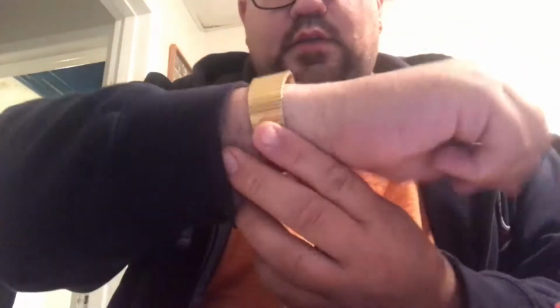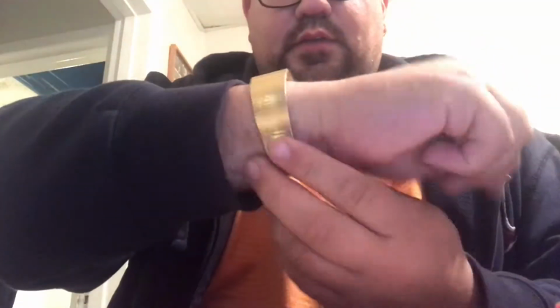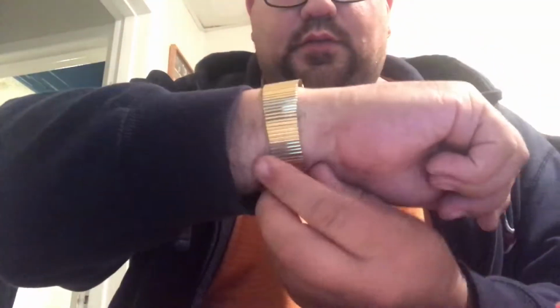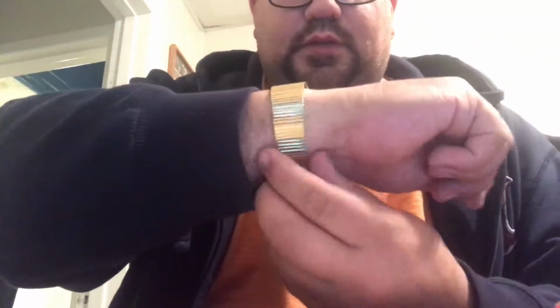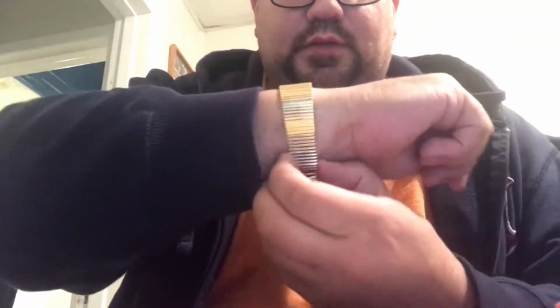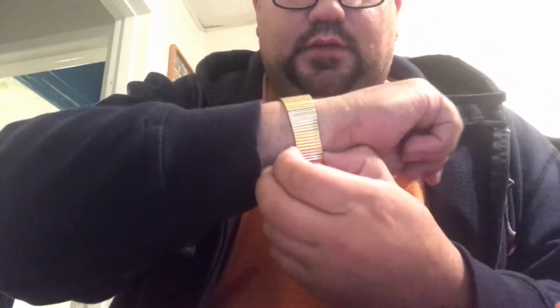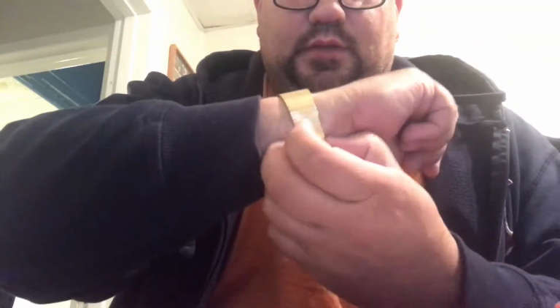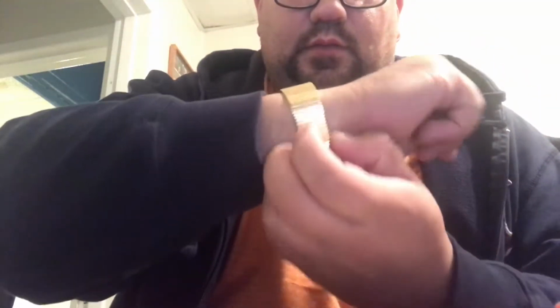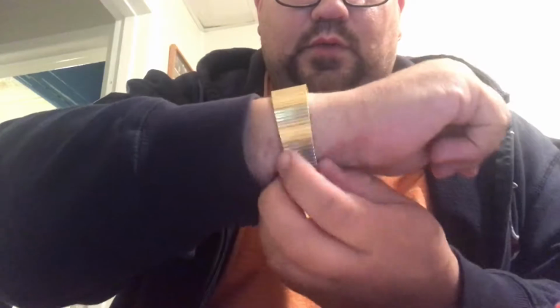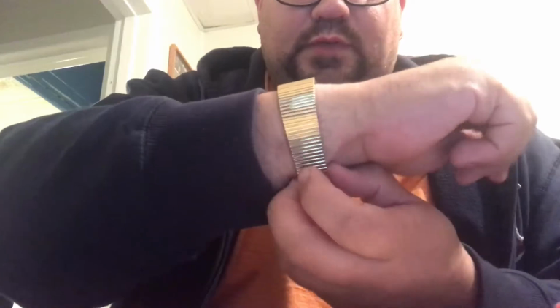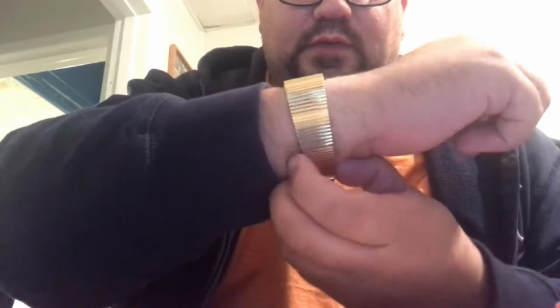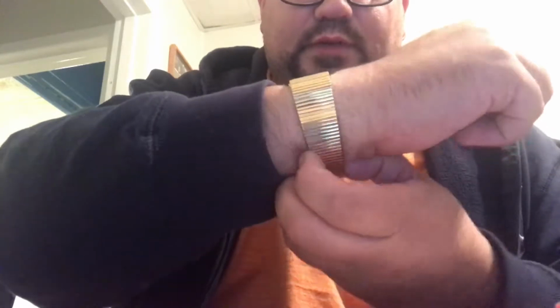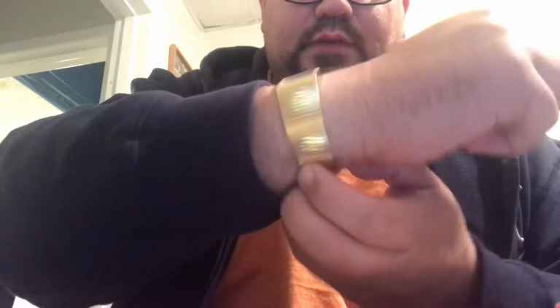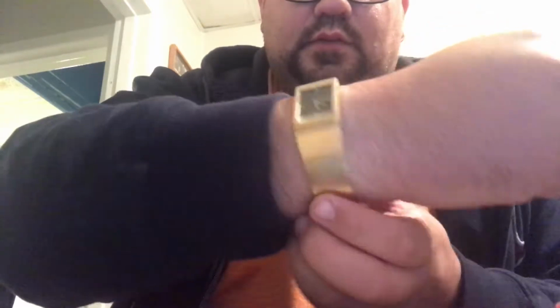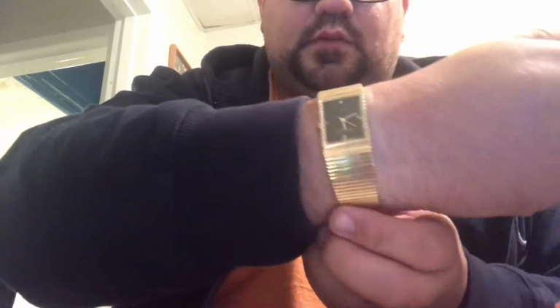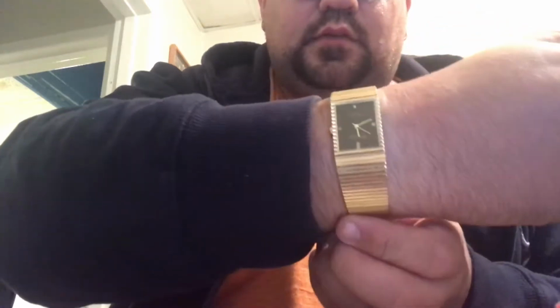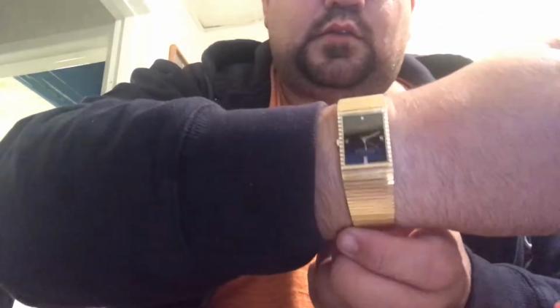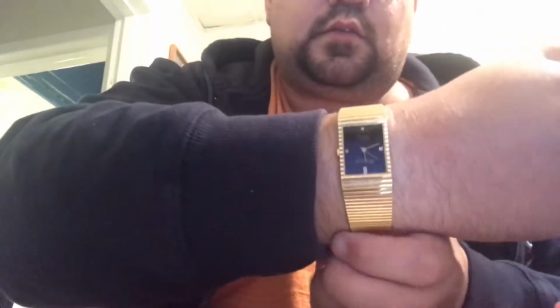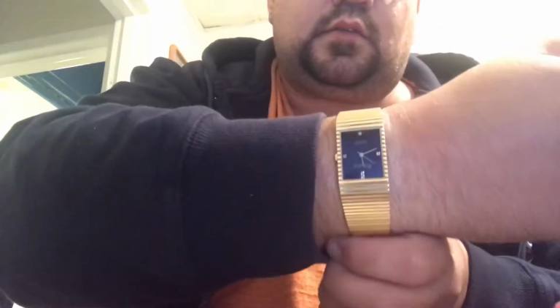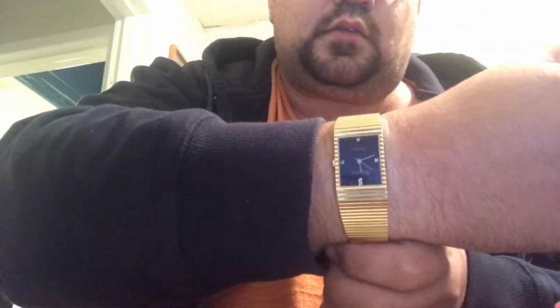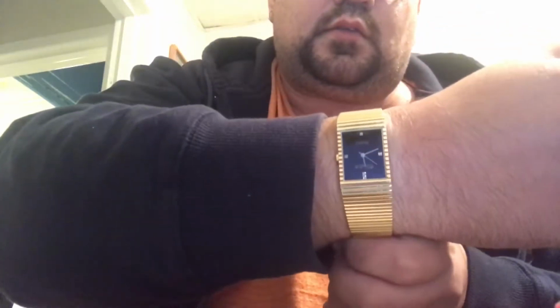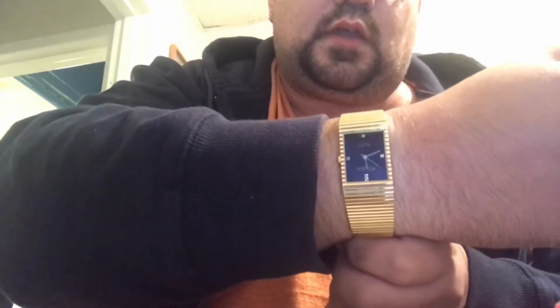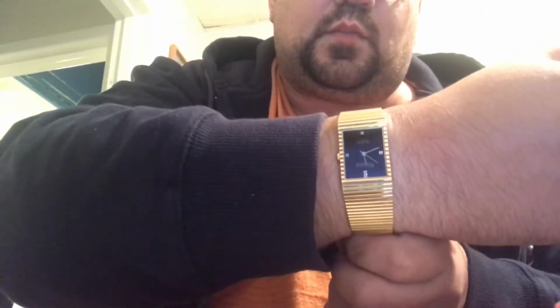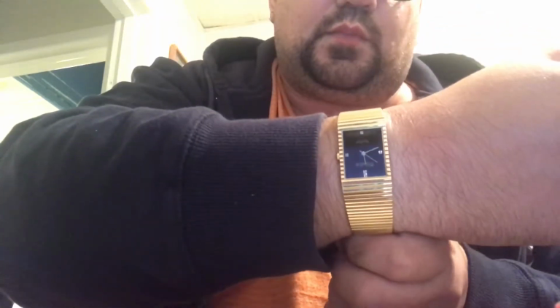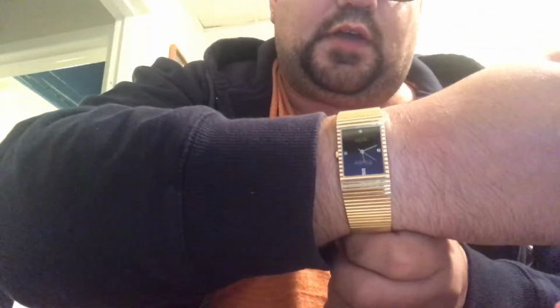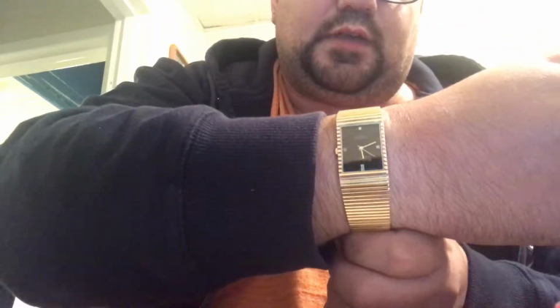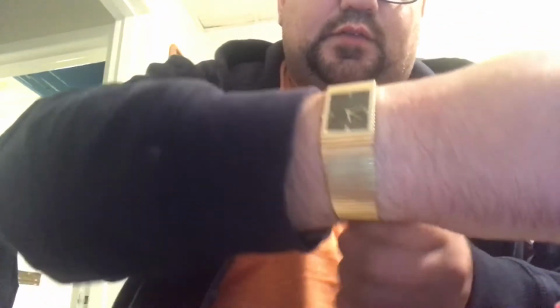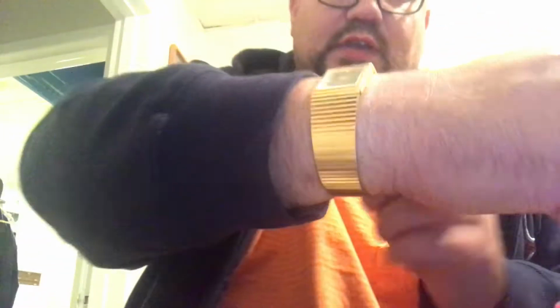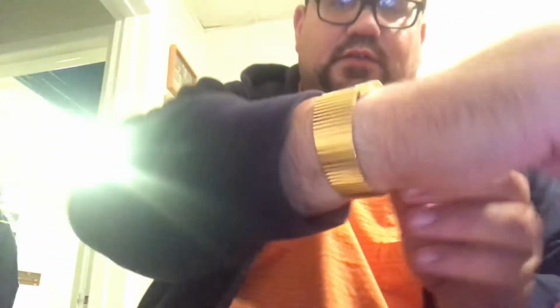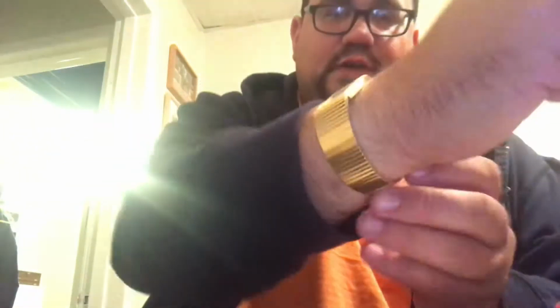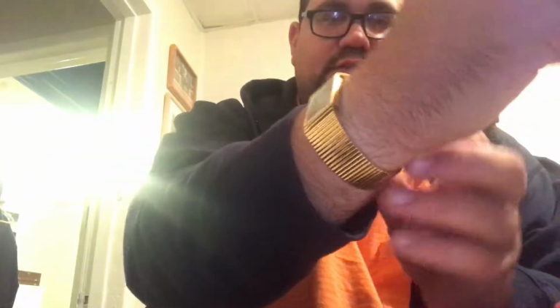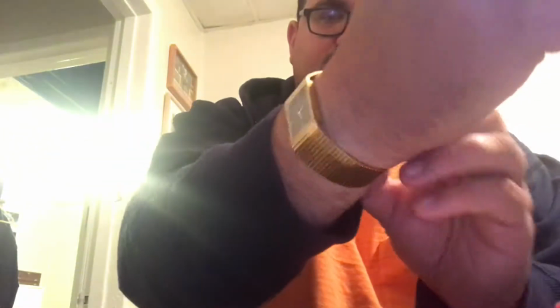This watch is just one of my favorites, probably because it was my grandfather's.